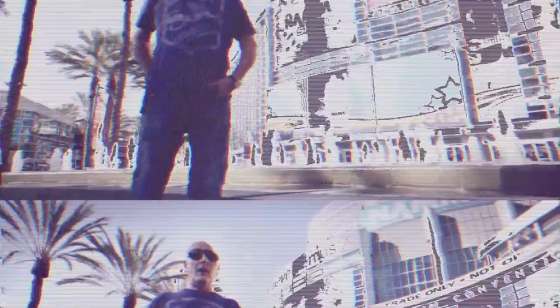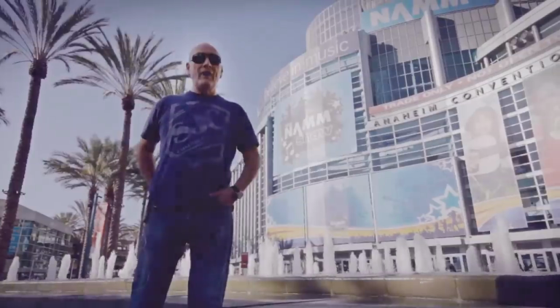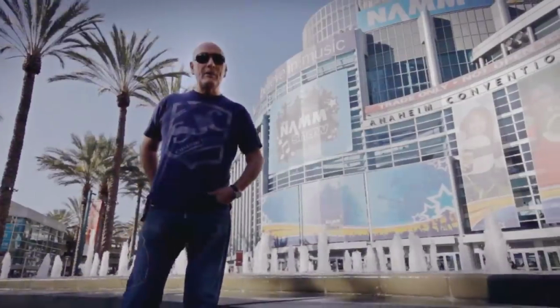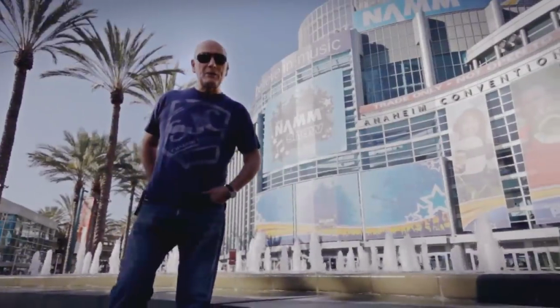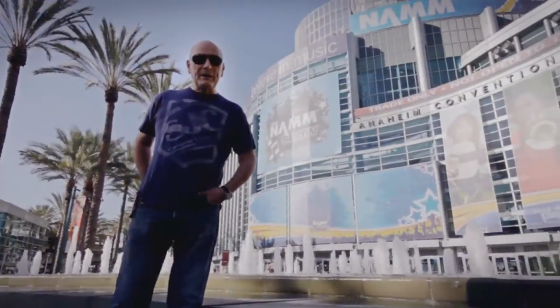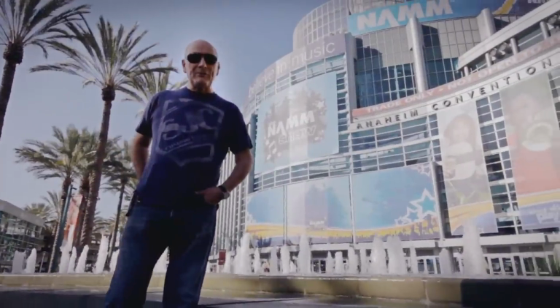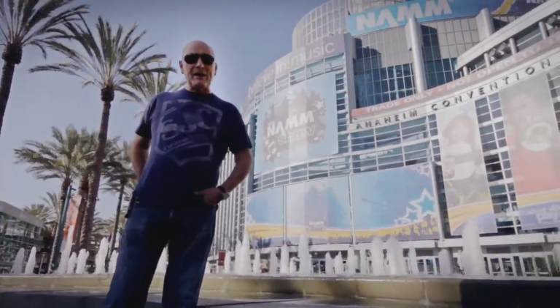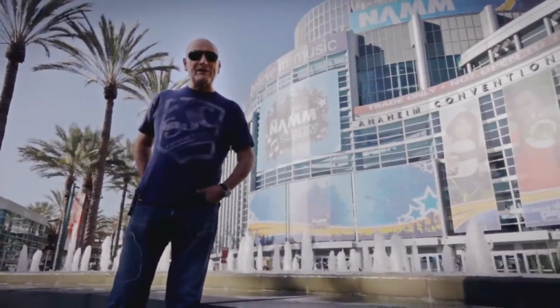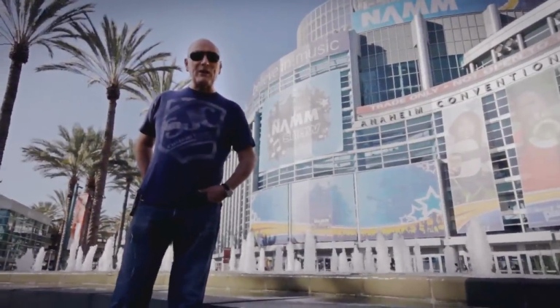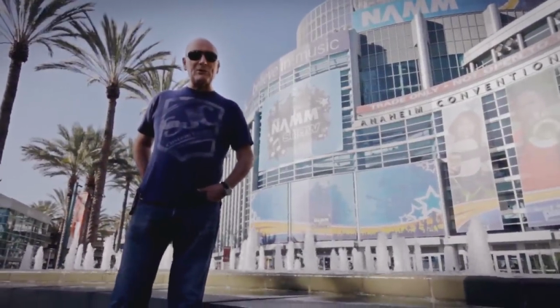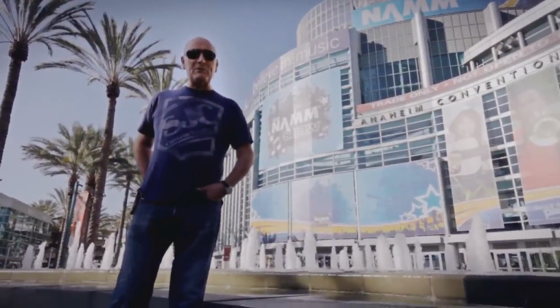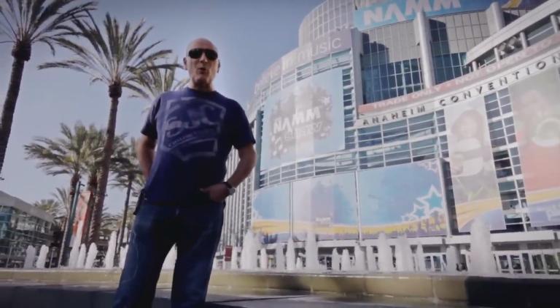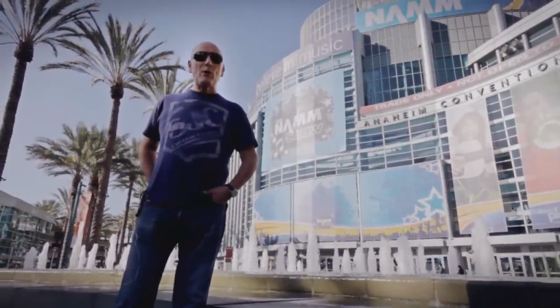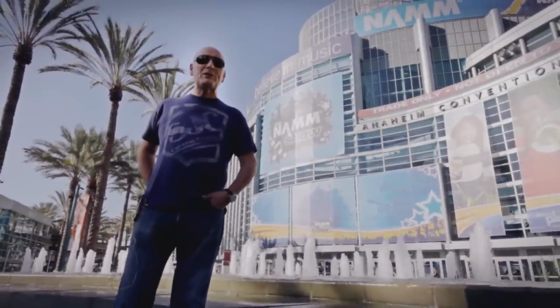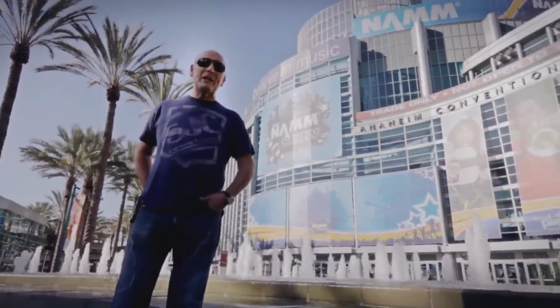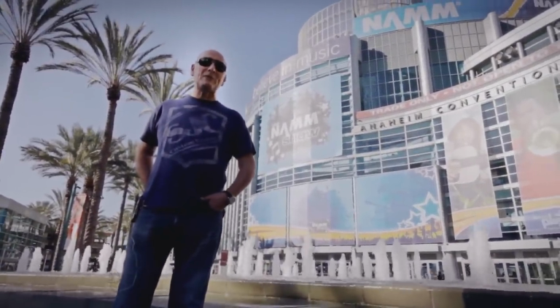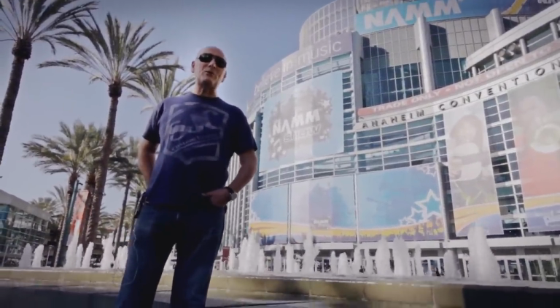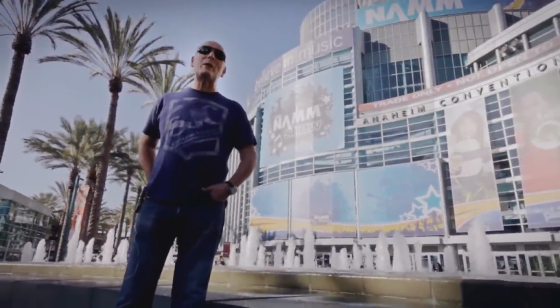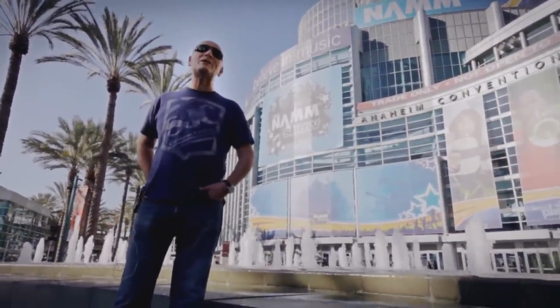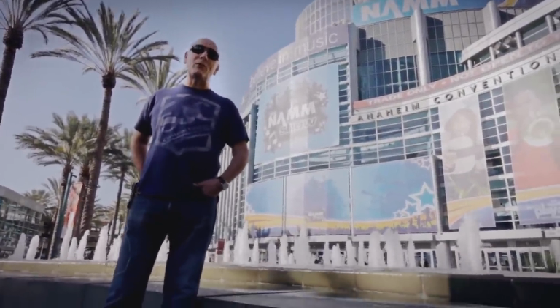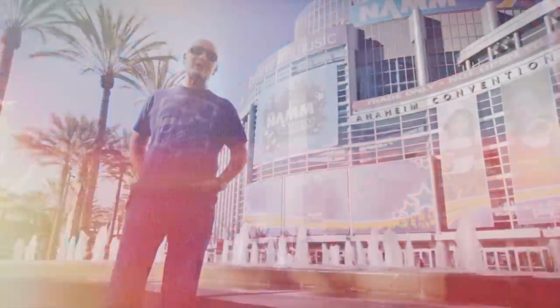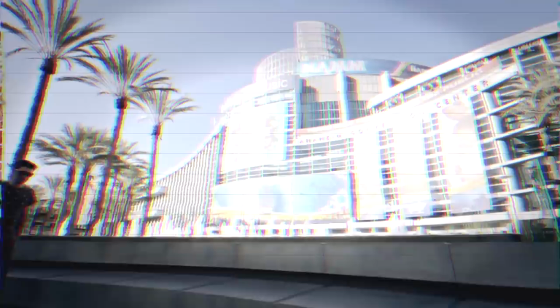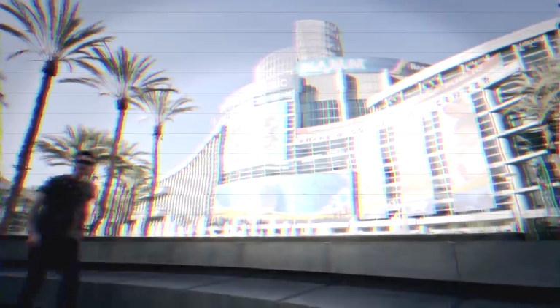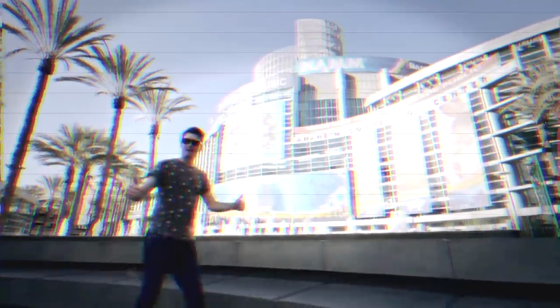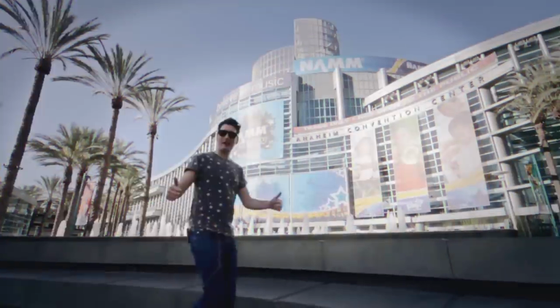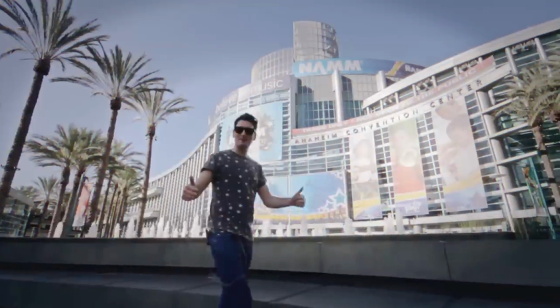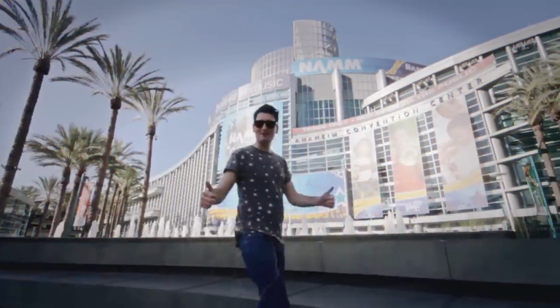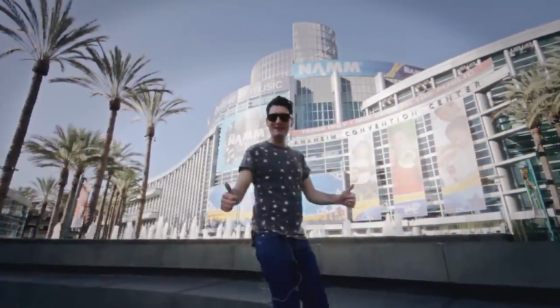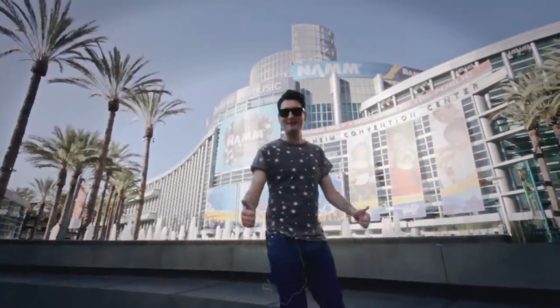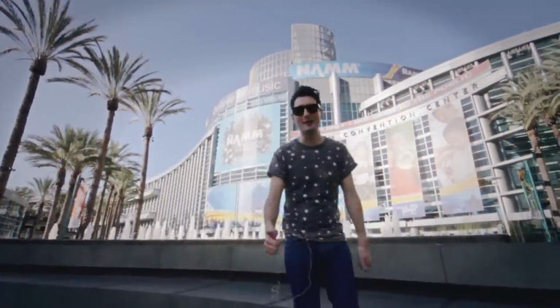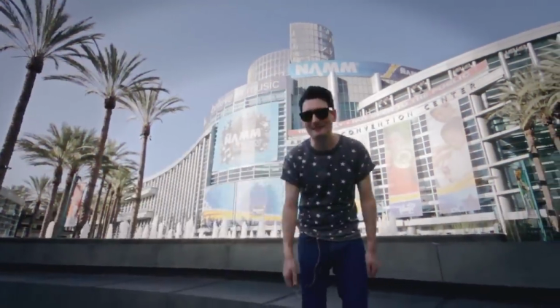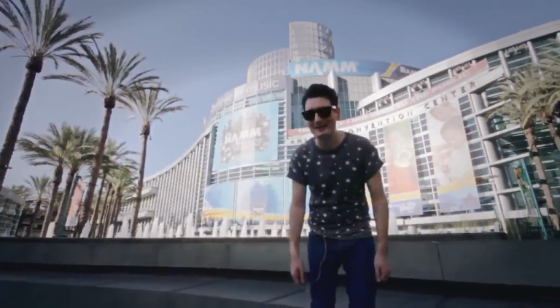Hi everybody, it's Pete here from Sound Attack Elmer Drum Store. Welcome to the NAMM Show 2014!